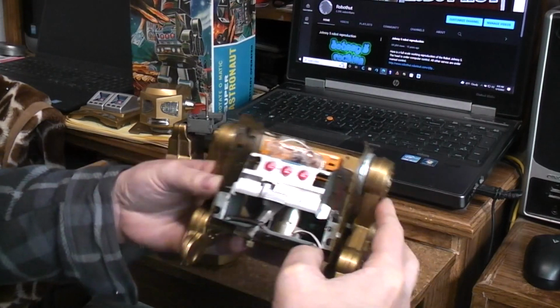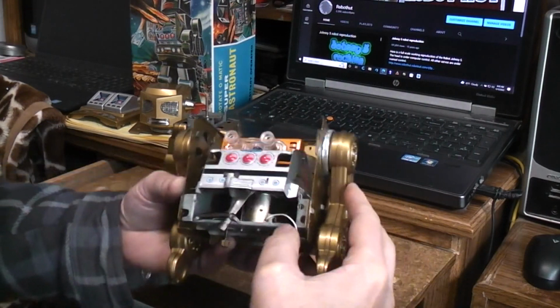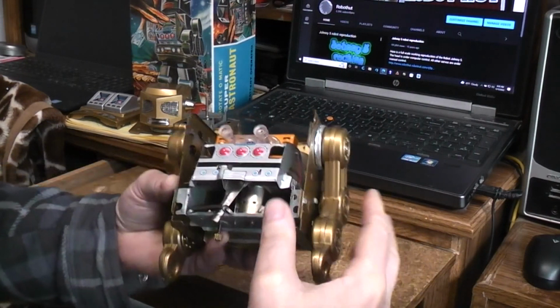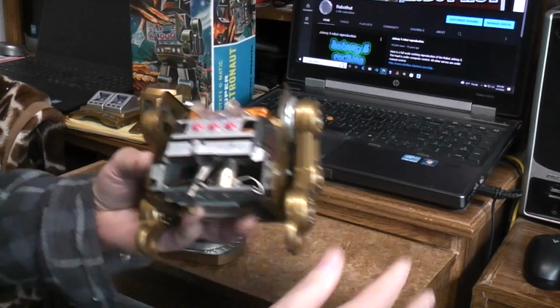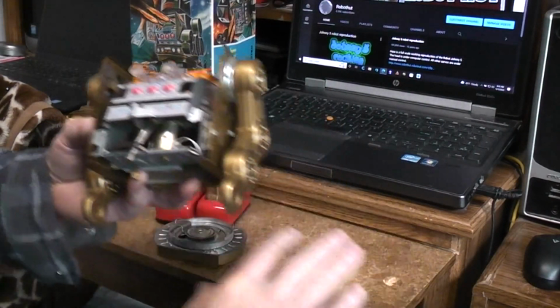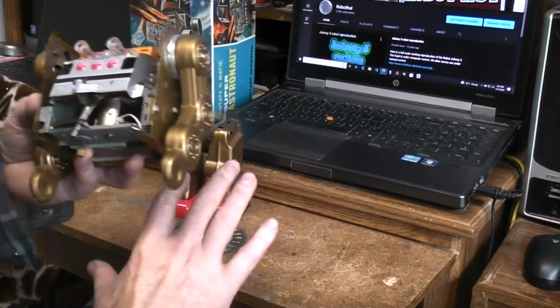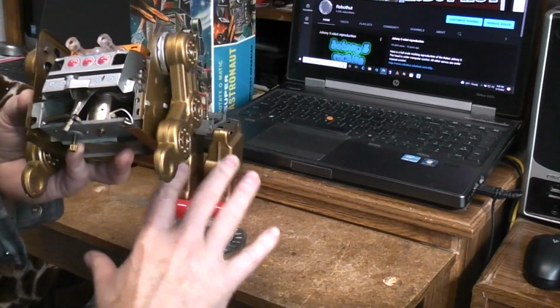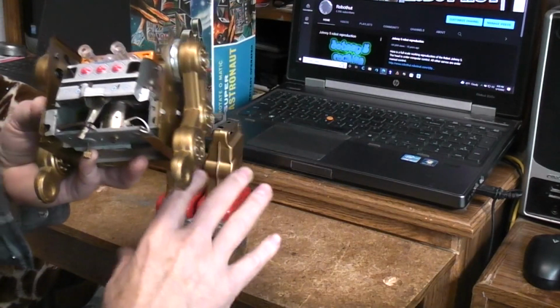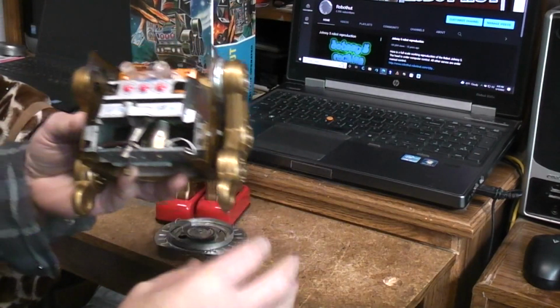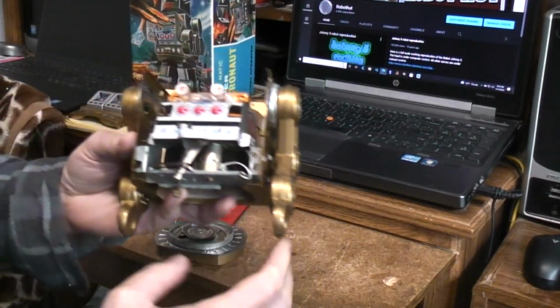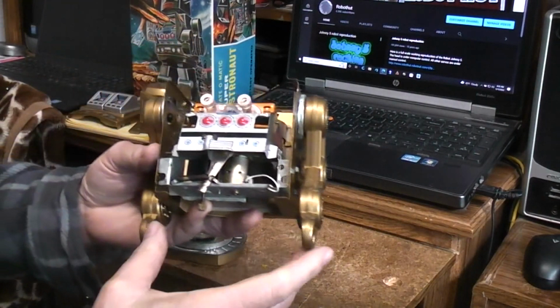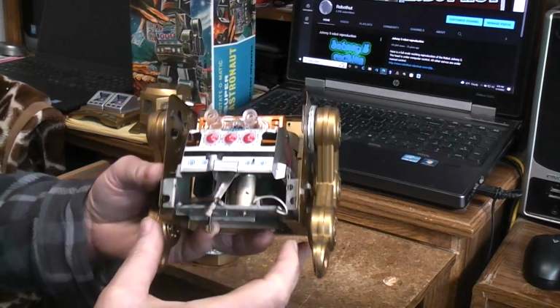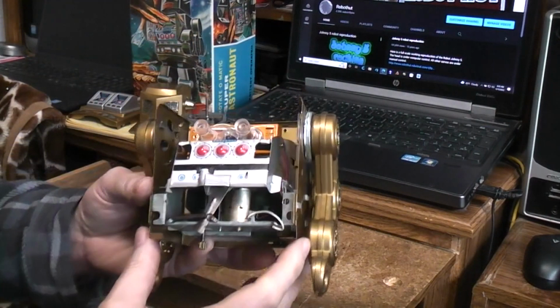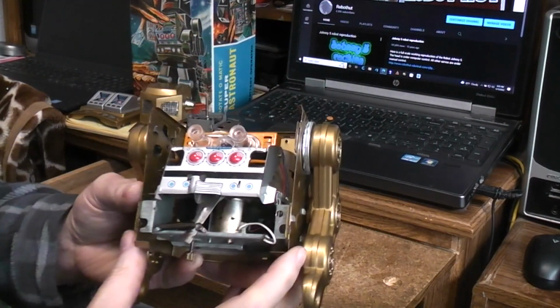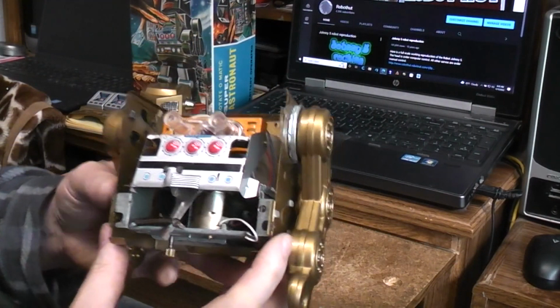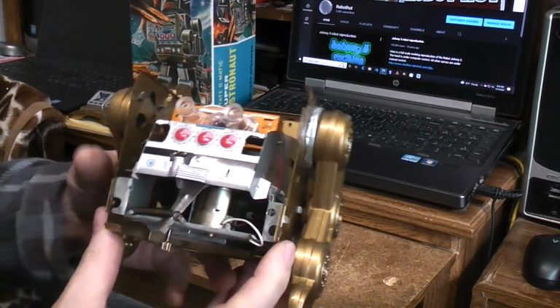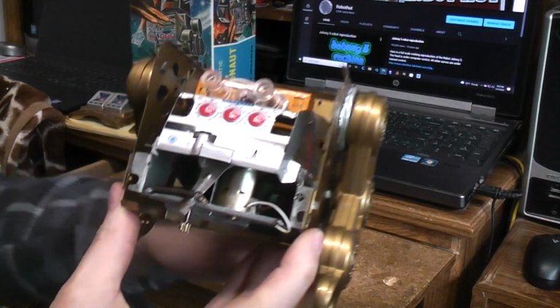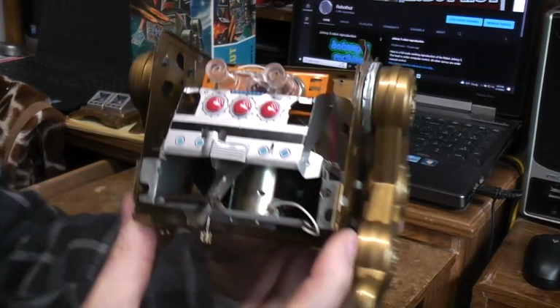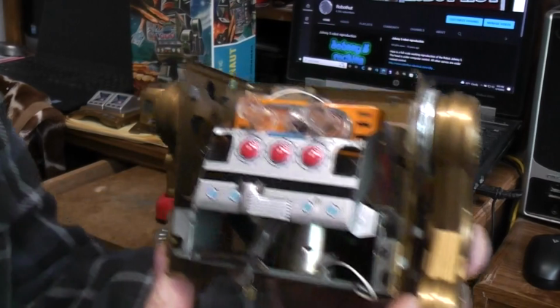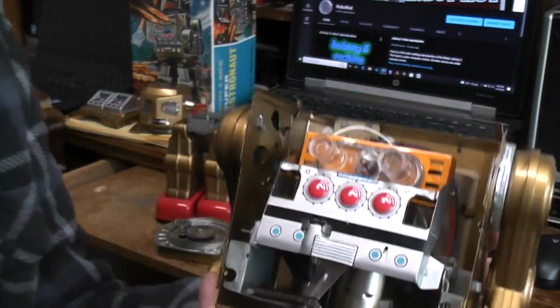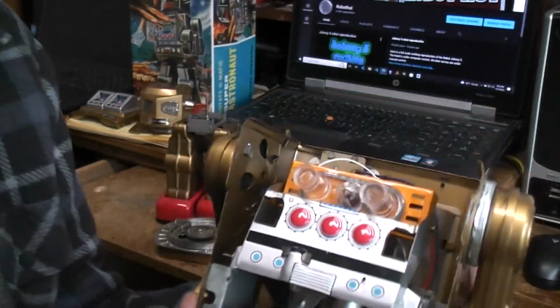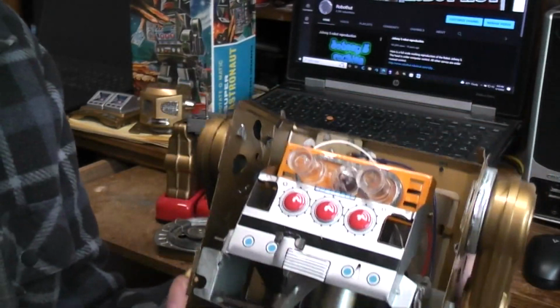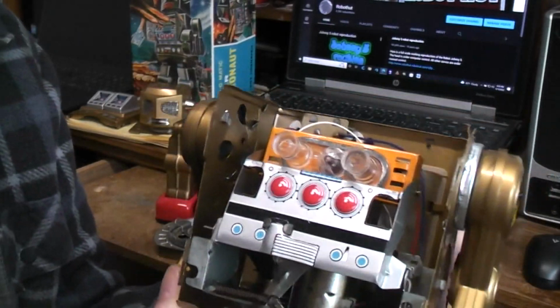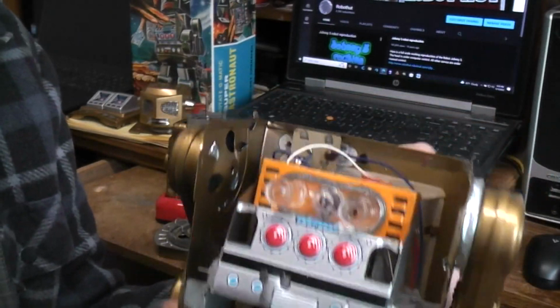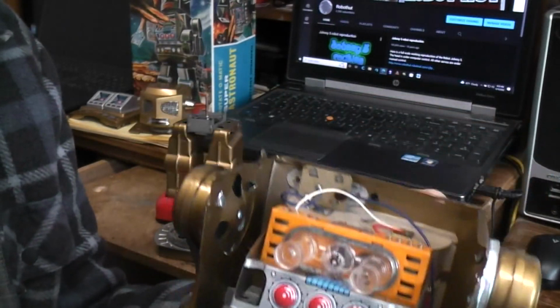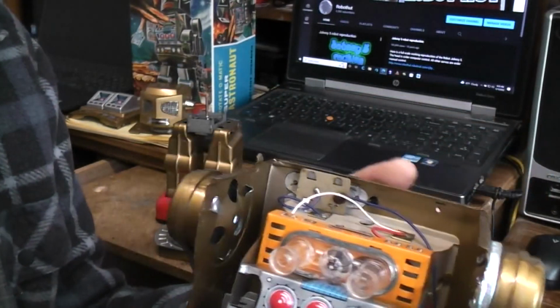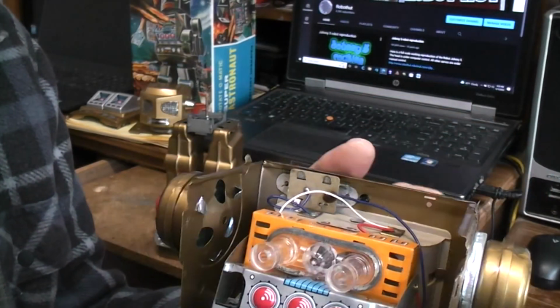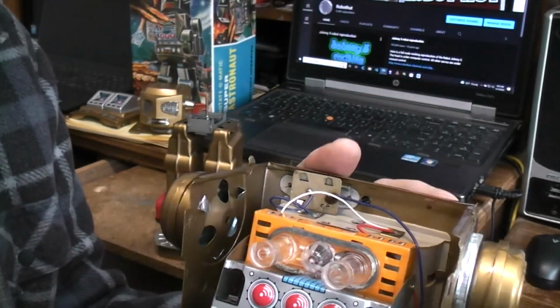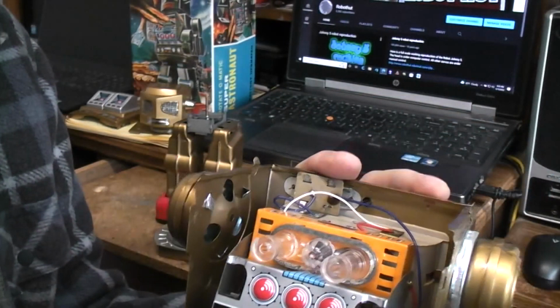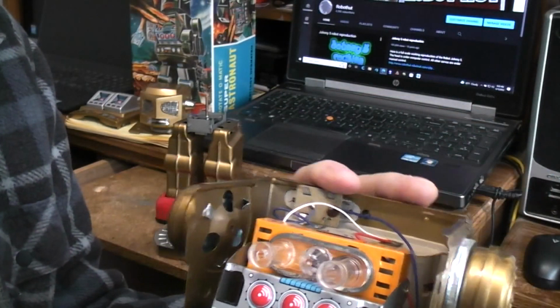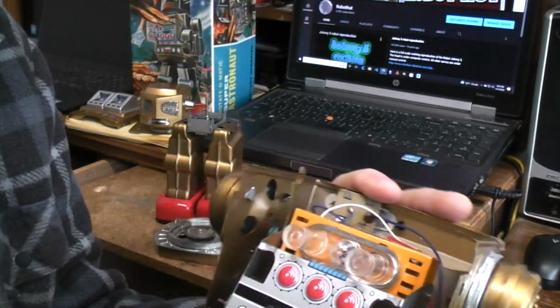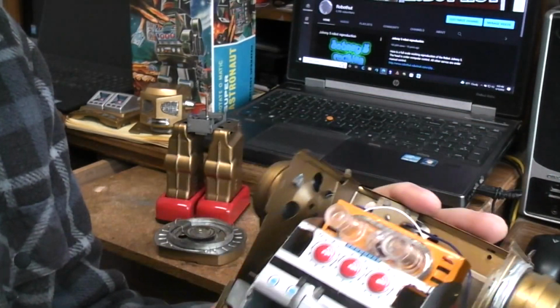That pretty much gets you down to these guts. Now these guts would still be connected to the lower half, but we're going to start with the guts up here first anyway.